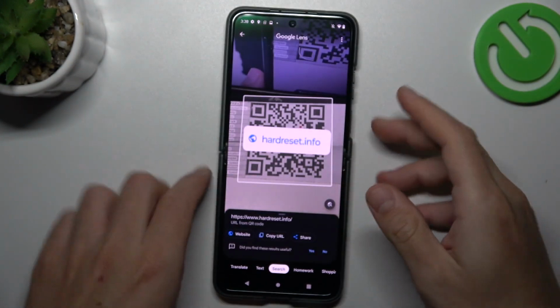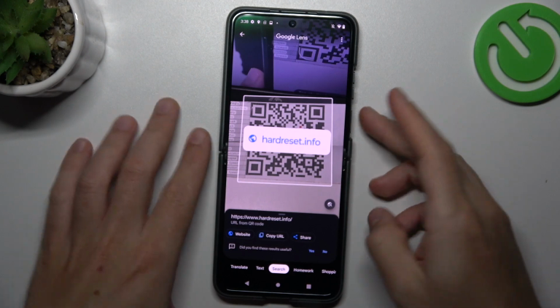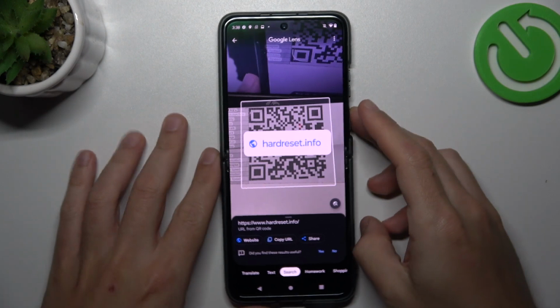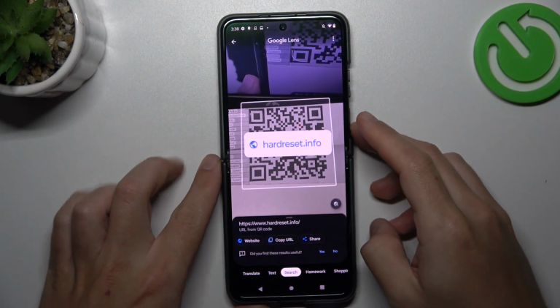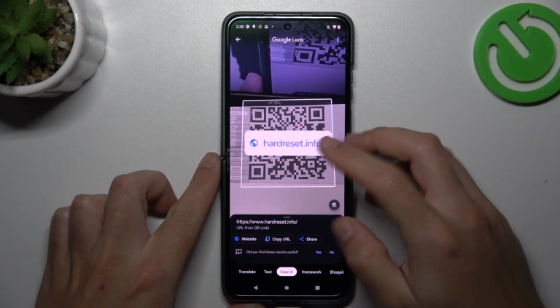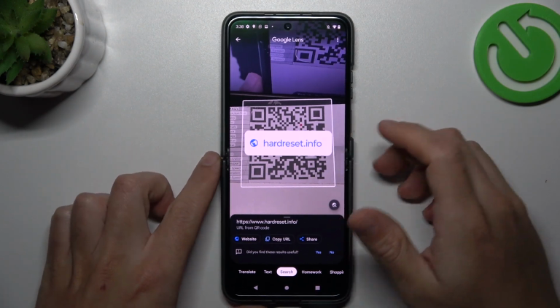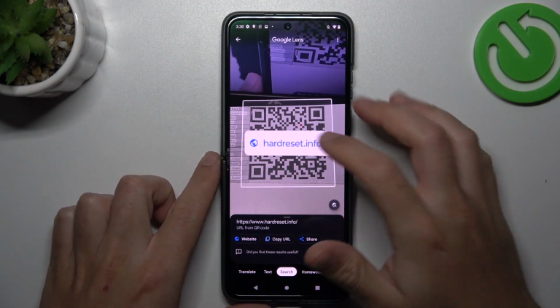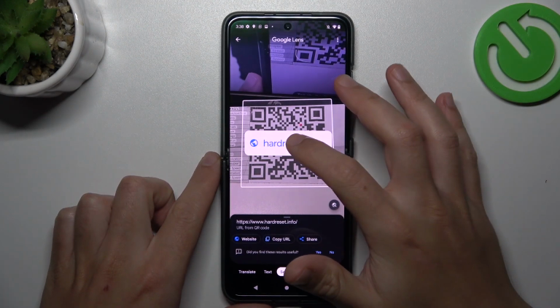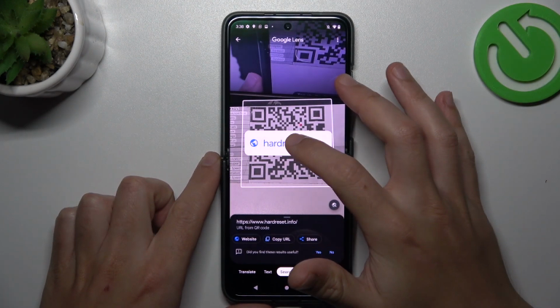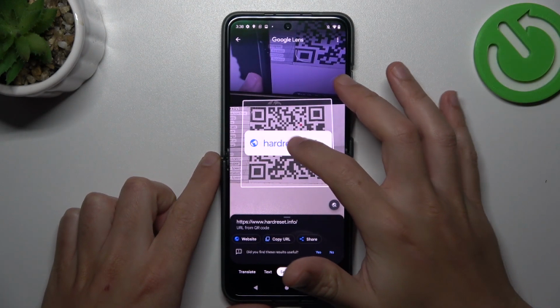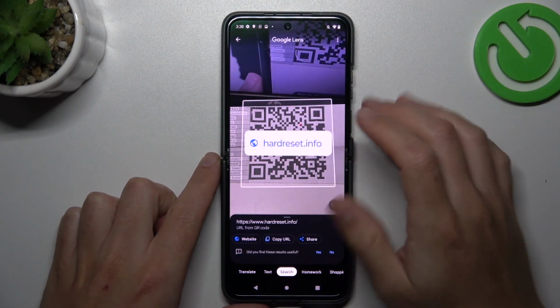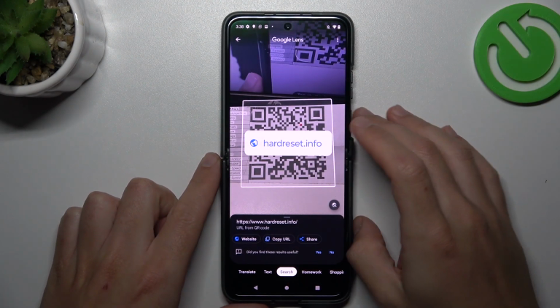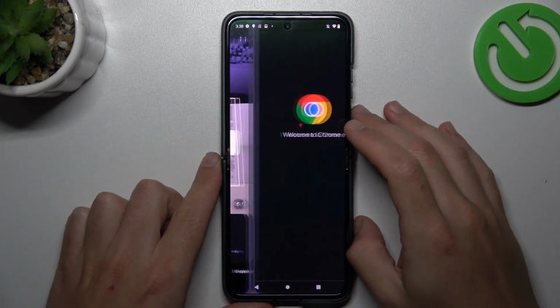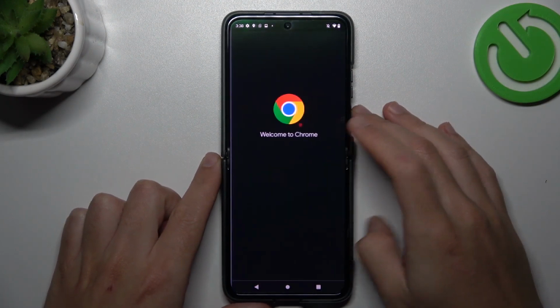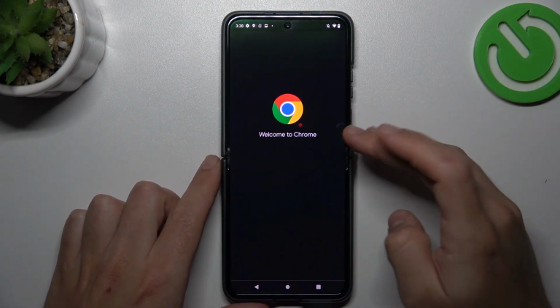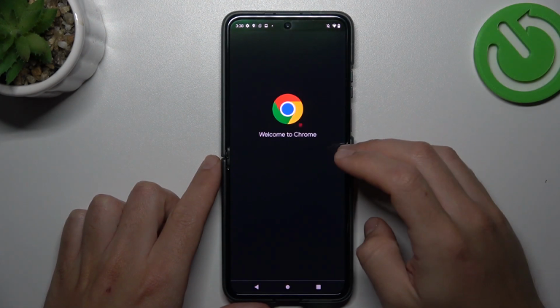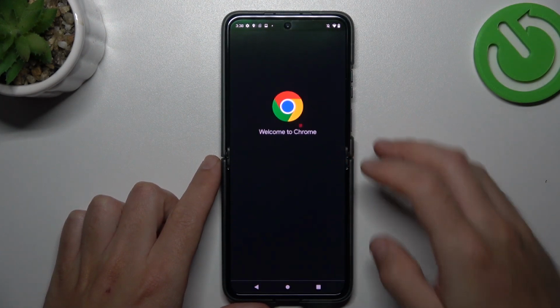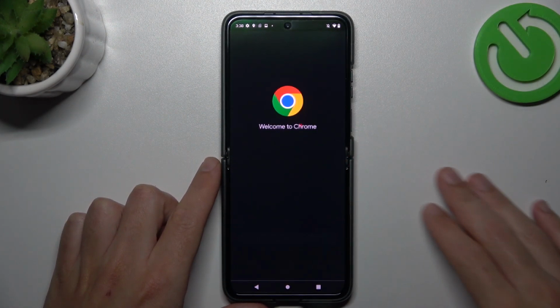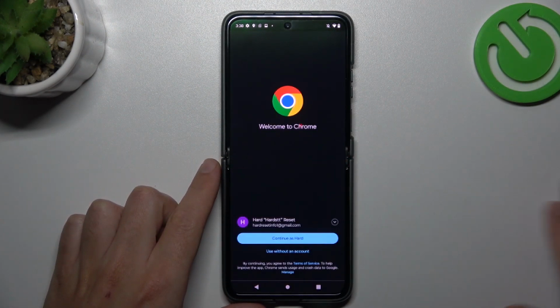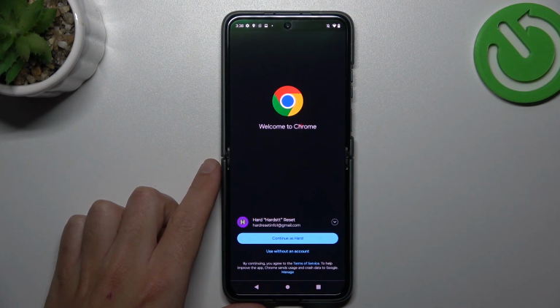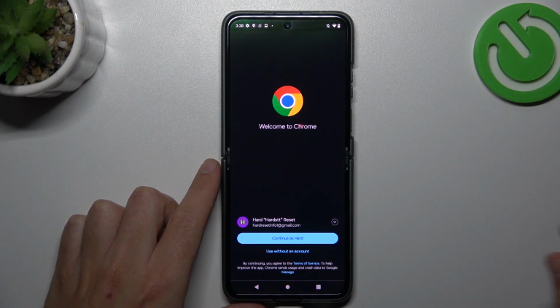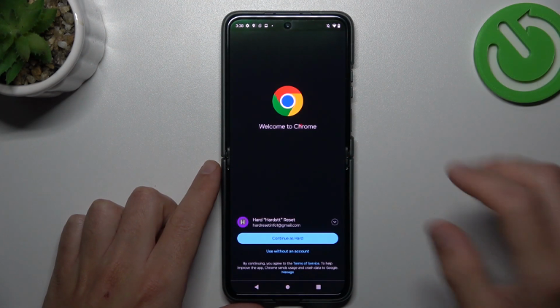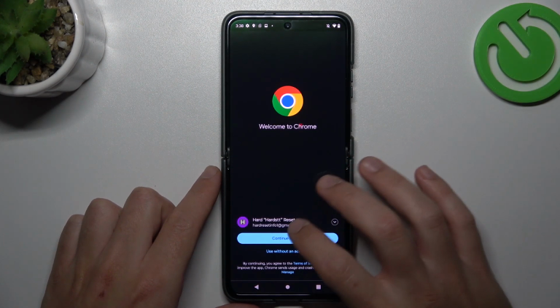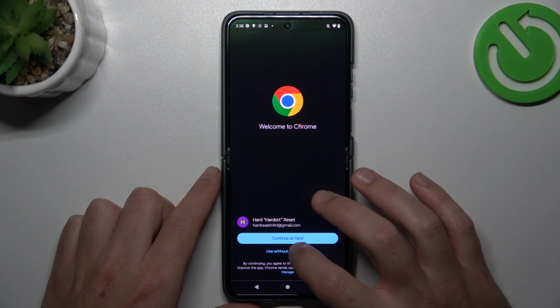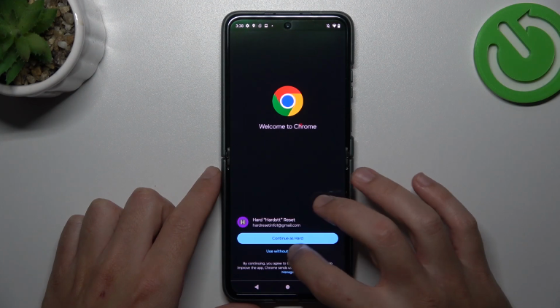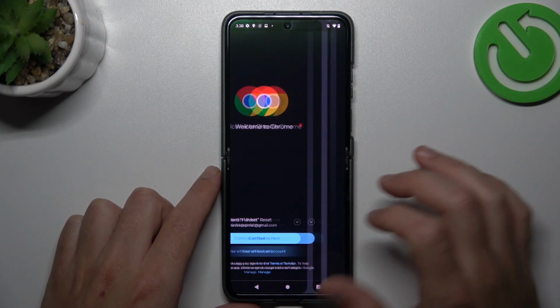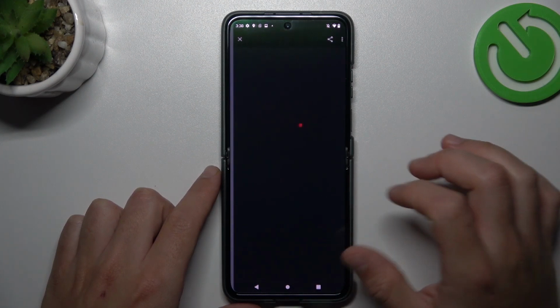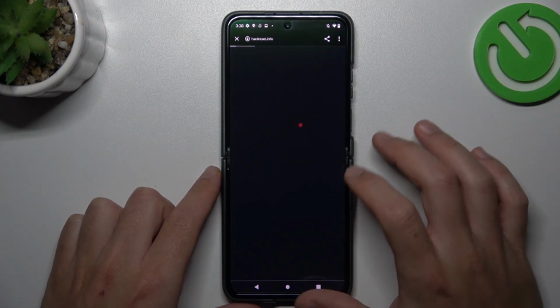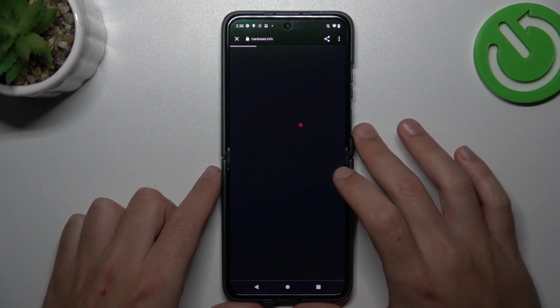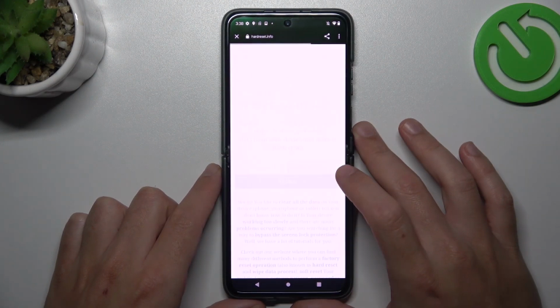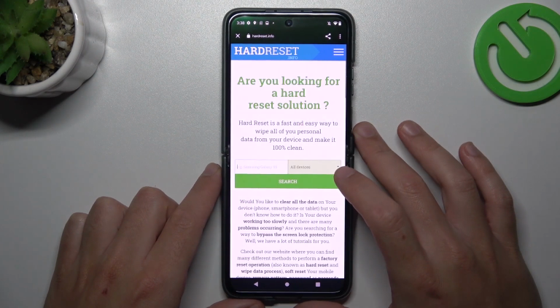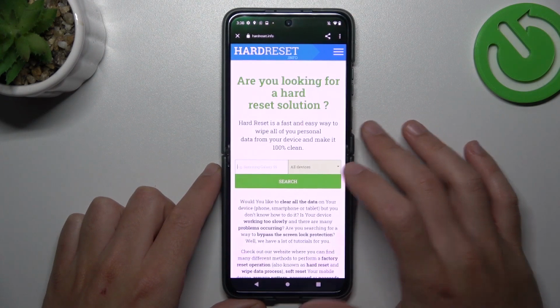And as you can see the address appears automatically, and now you can tap on it to open it in the web browser directly from the camera app. And that's it!